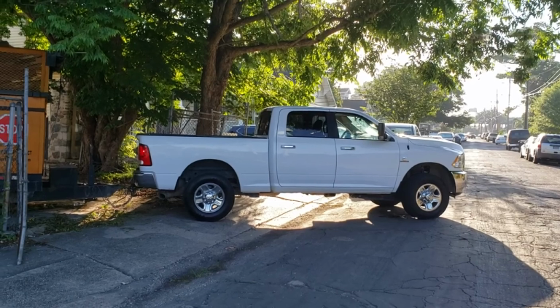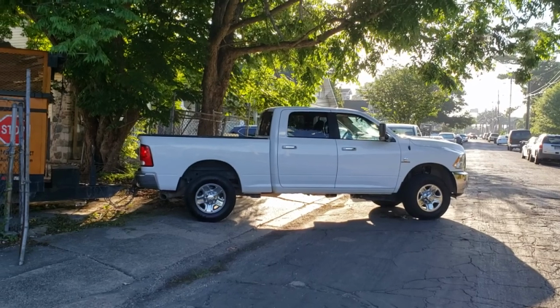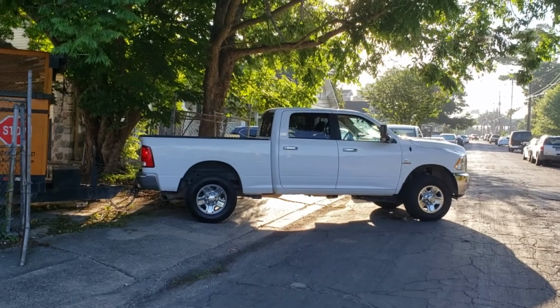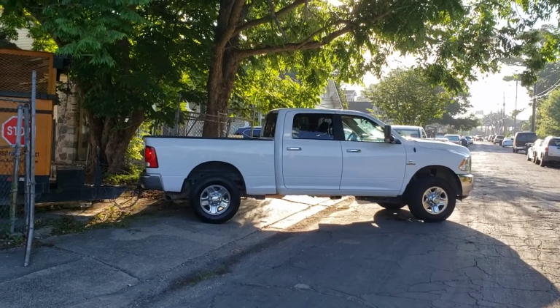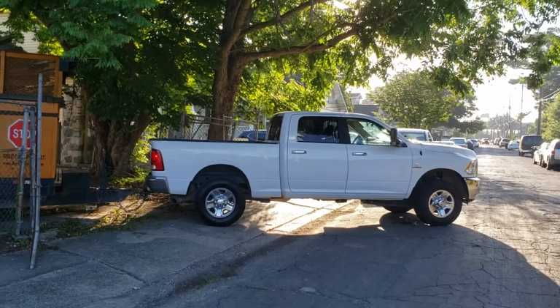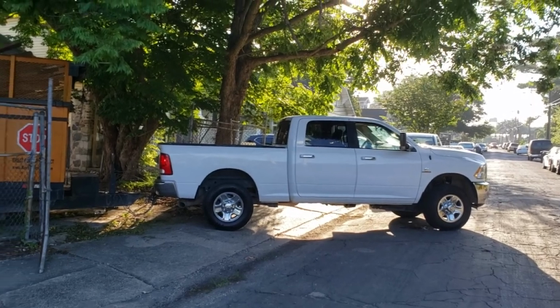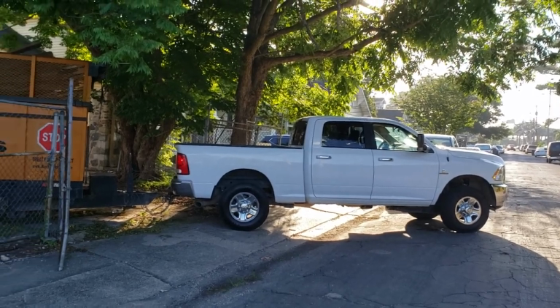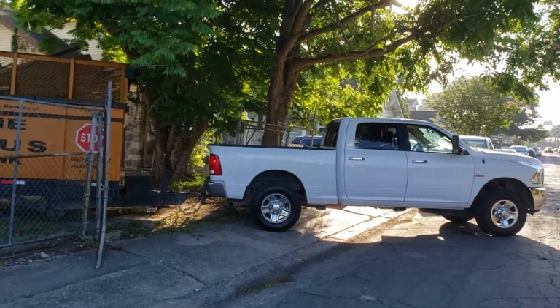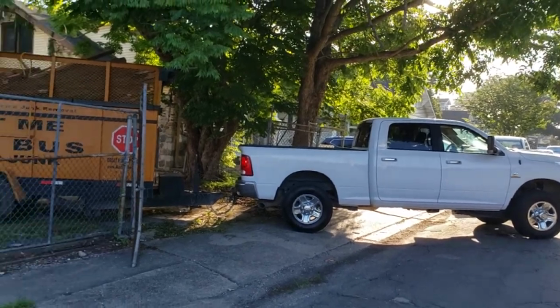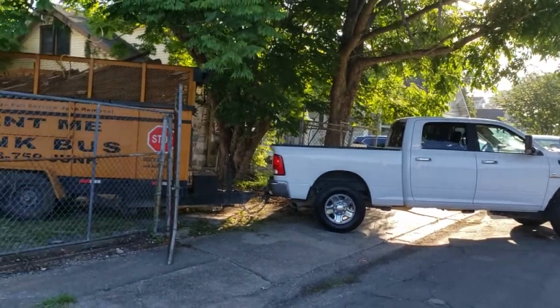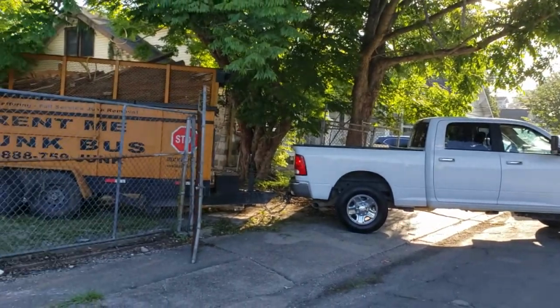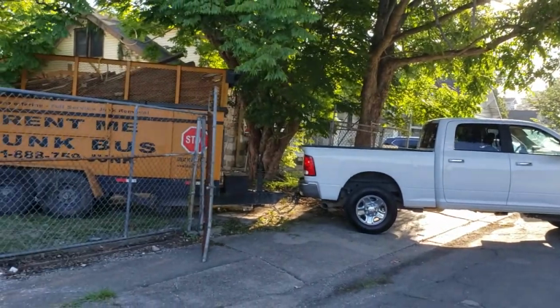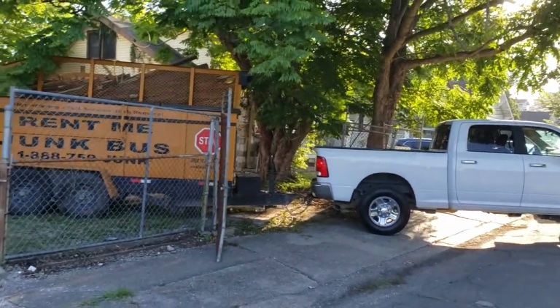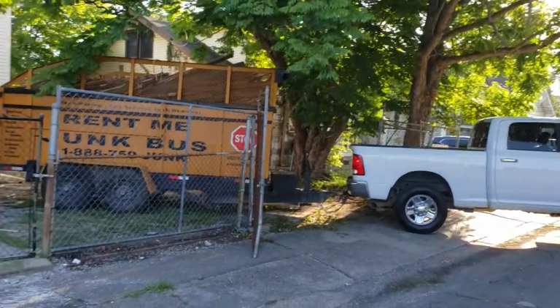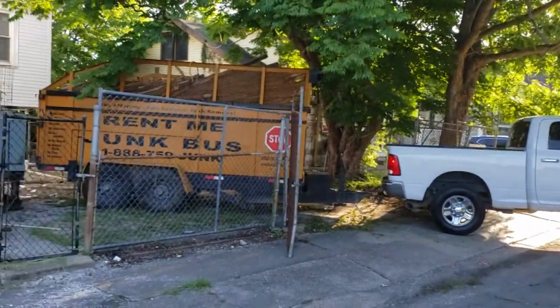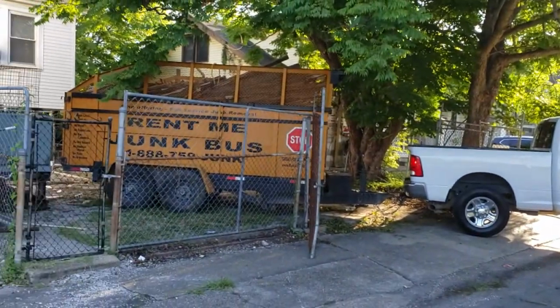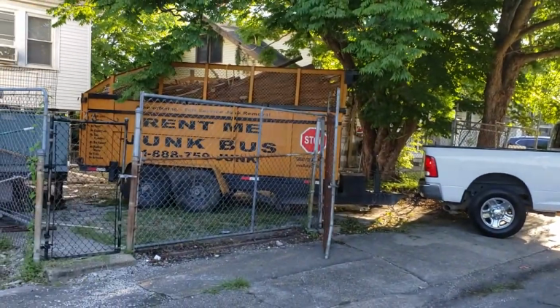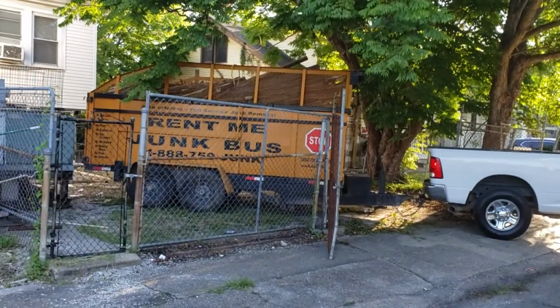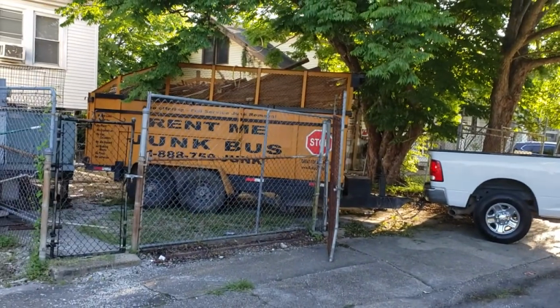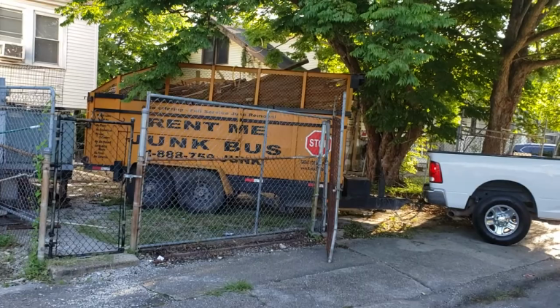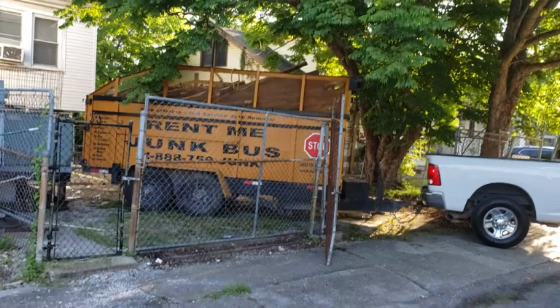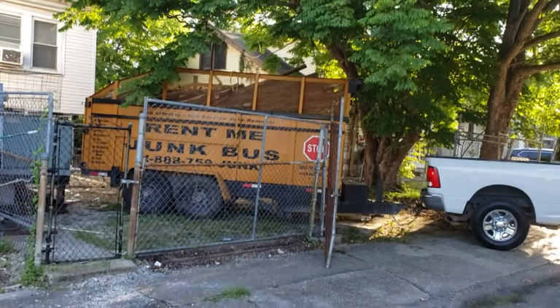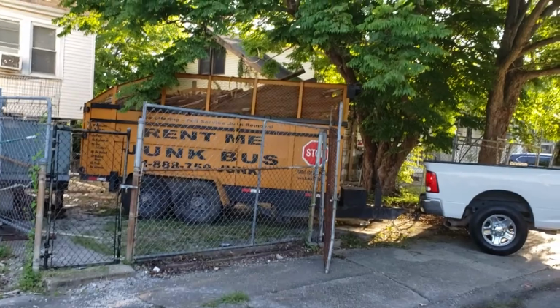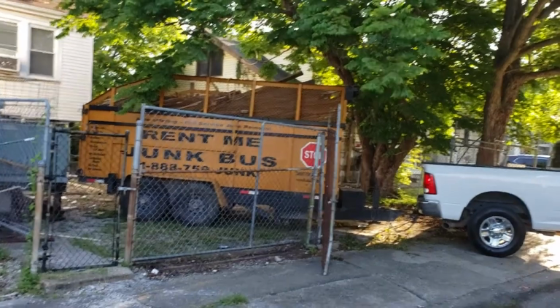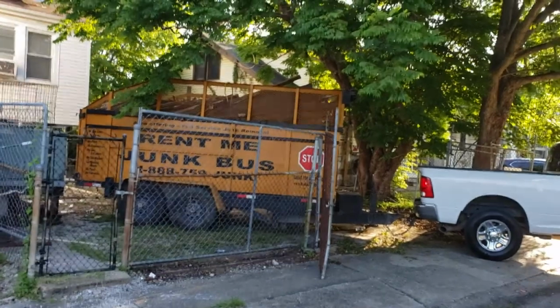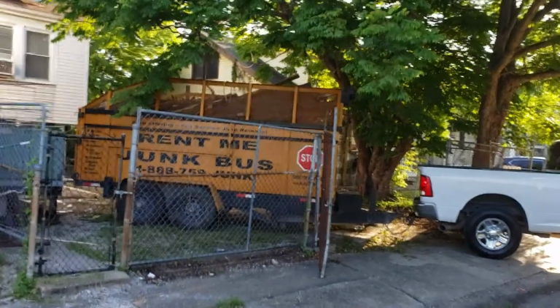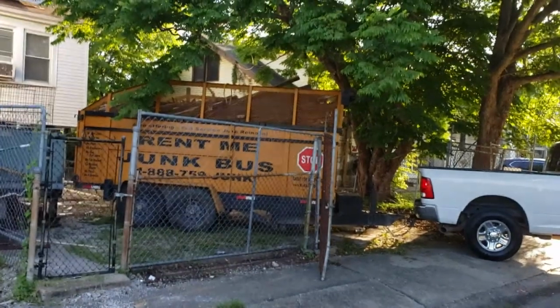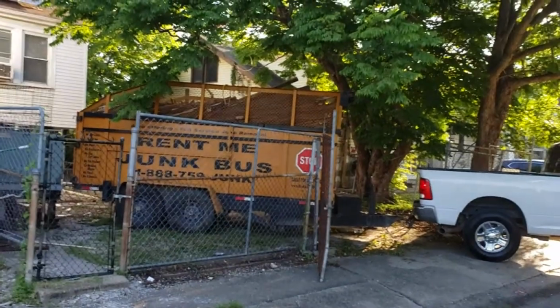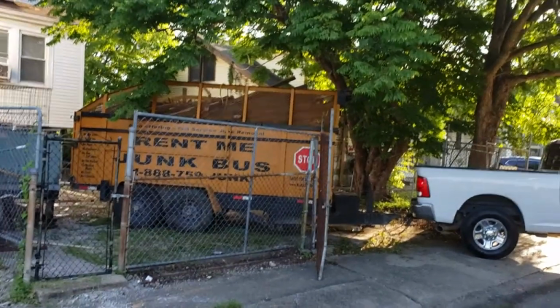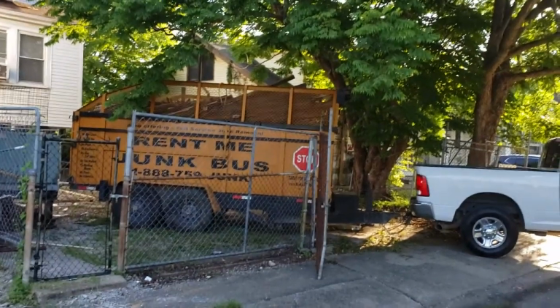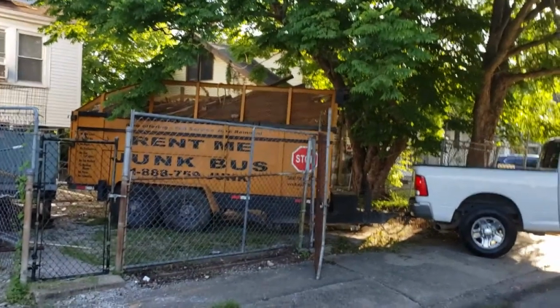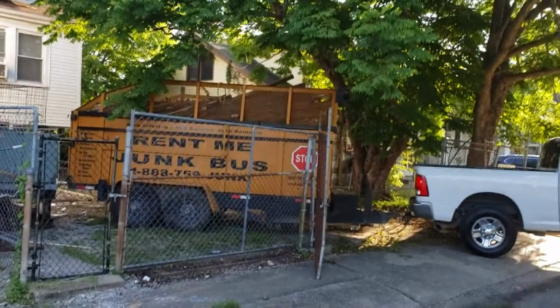Good morning, folks. This is Sean with Junk Bus. It is early morning, Memorial Day Monday.